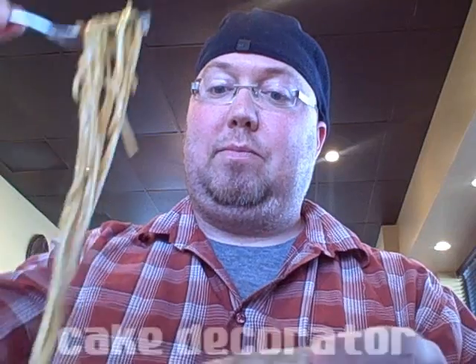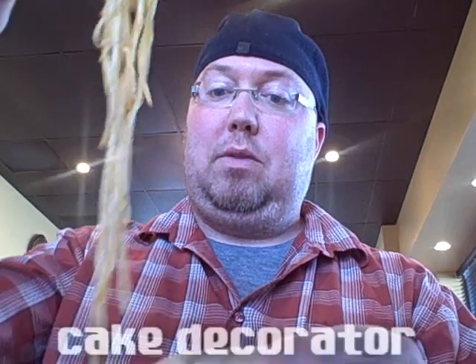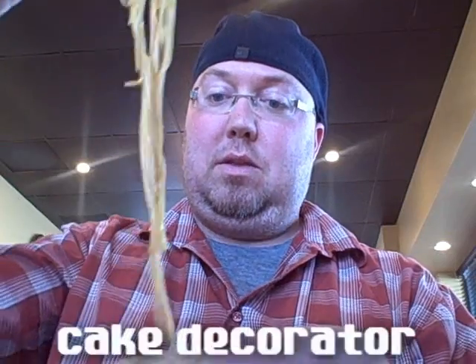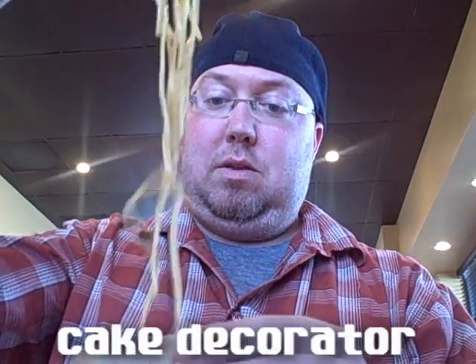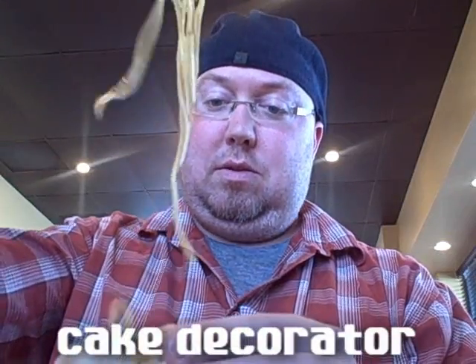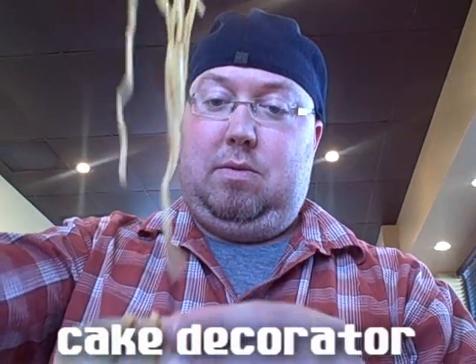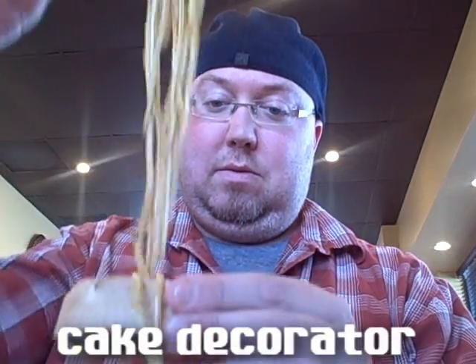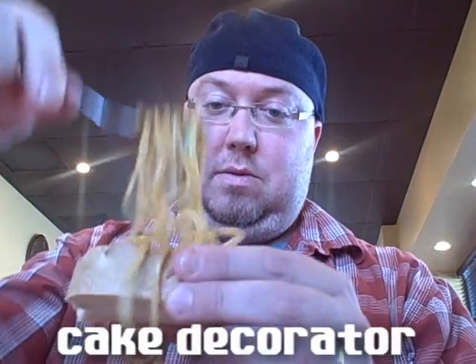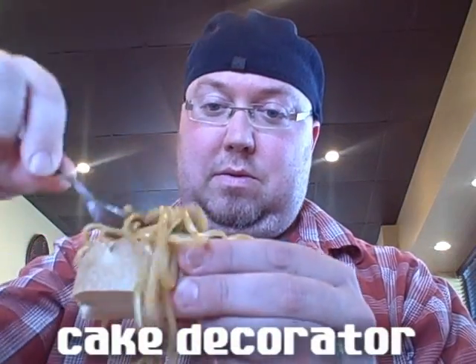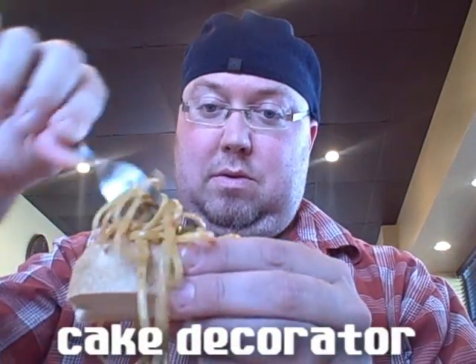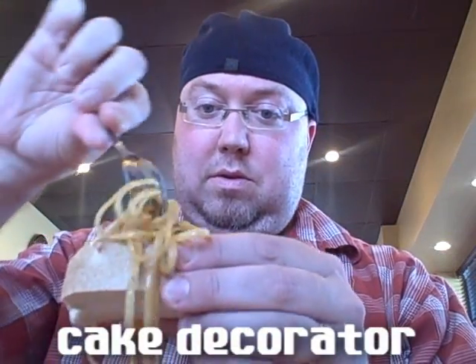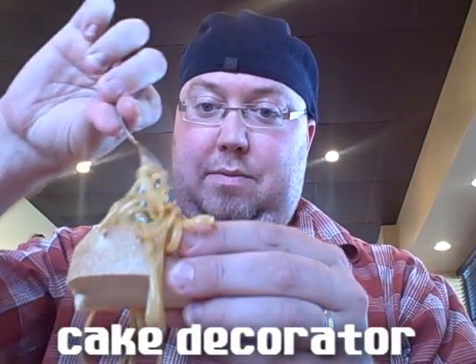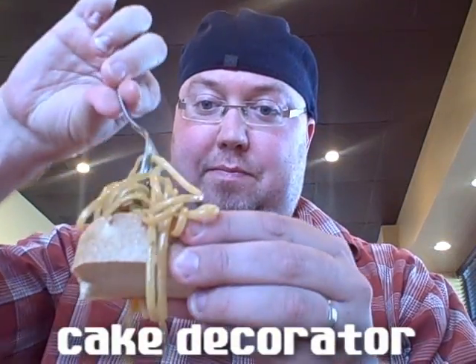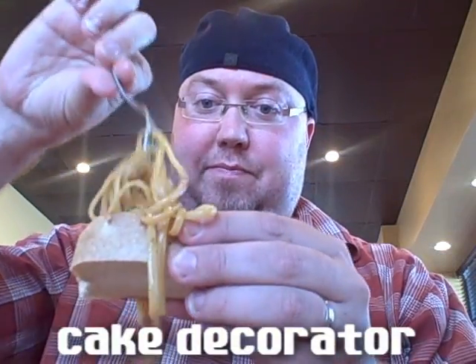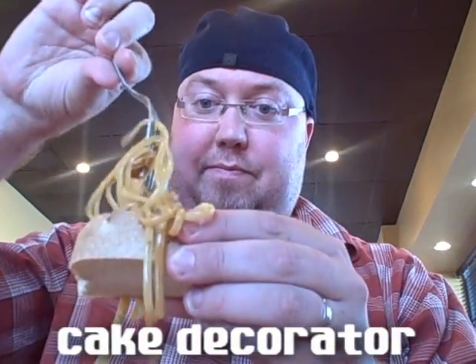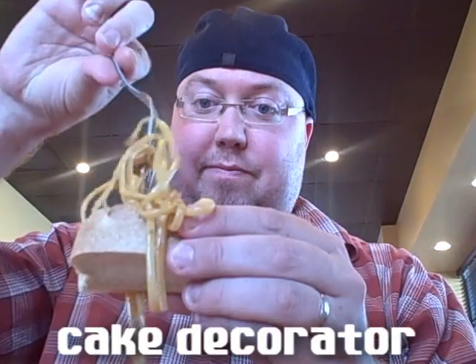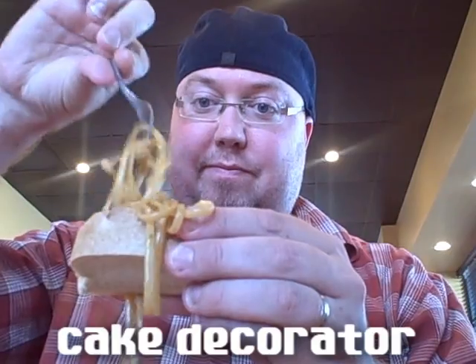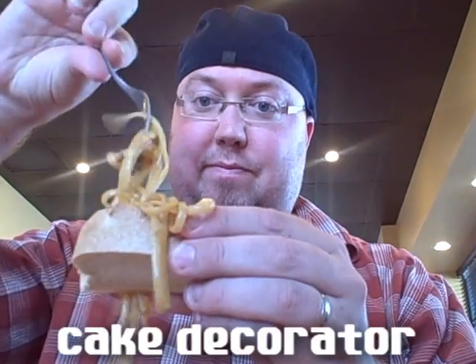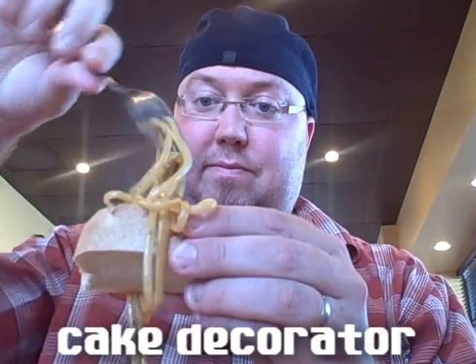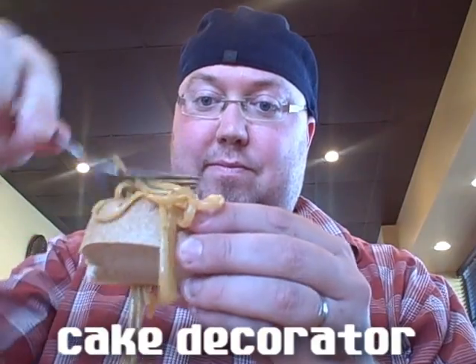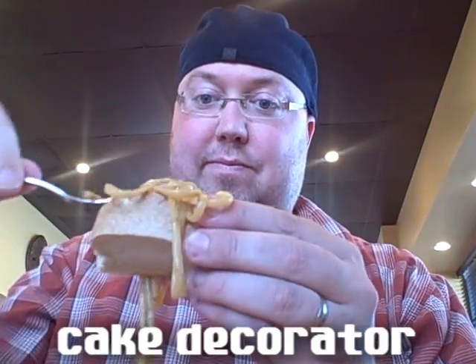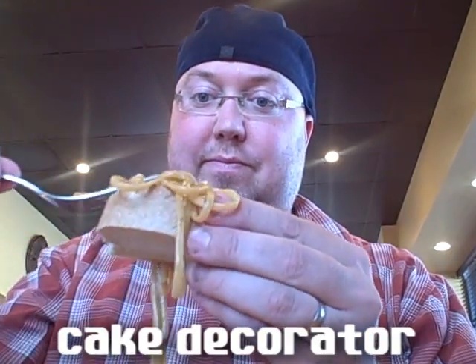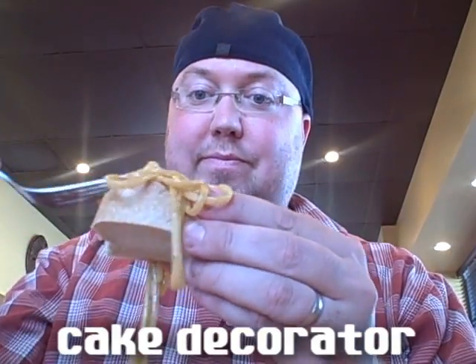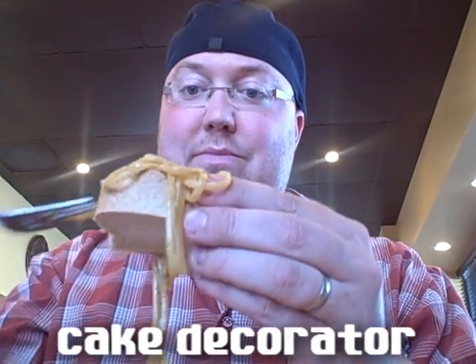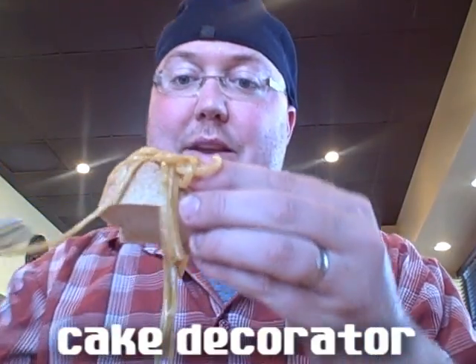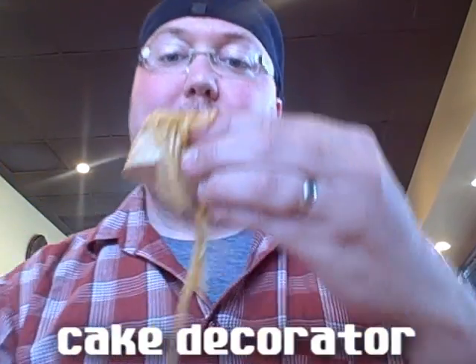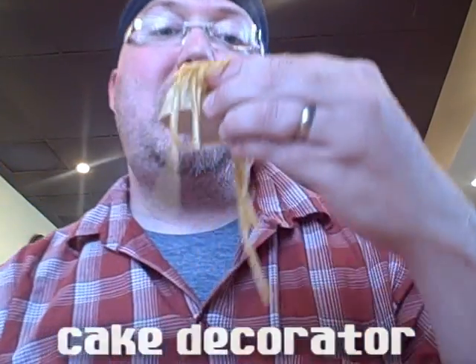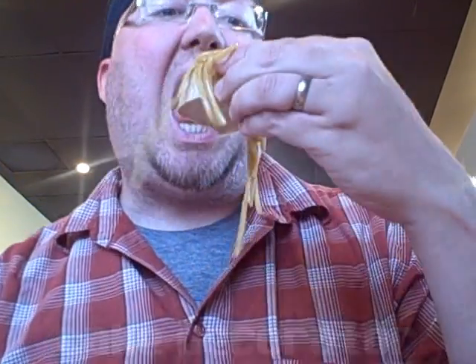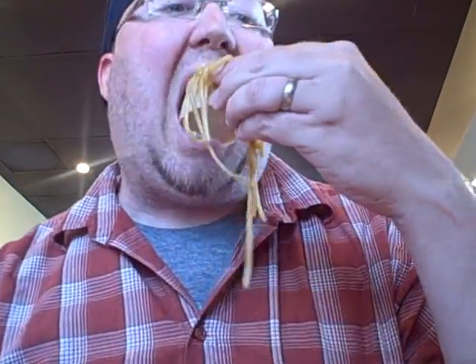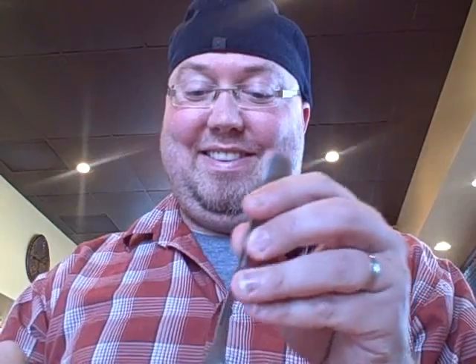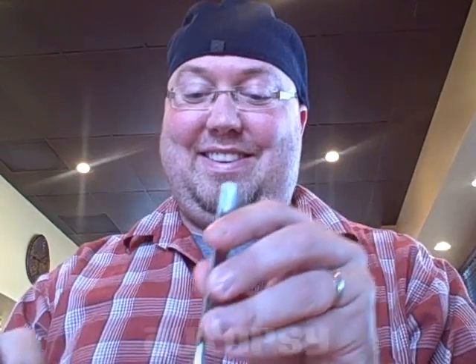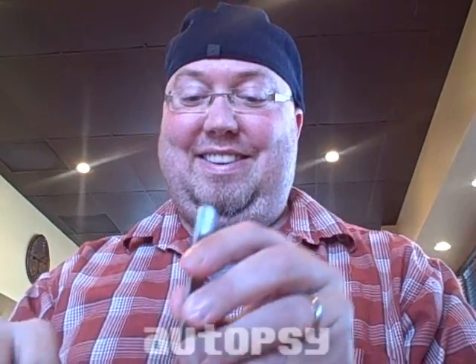We have the cake decorator. This one's kind of fun — you just place your pasta on top of any cracker or bread.